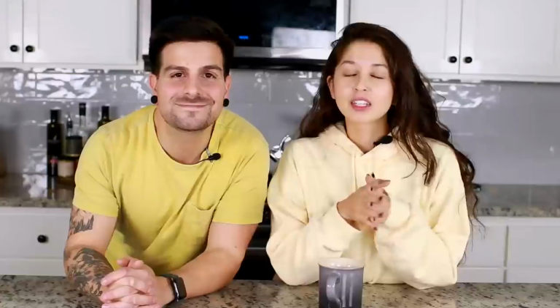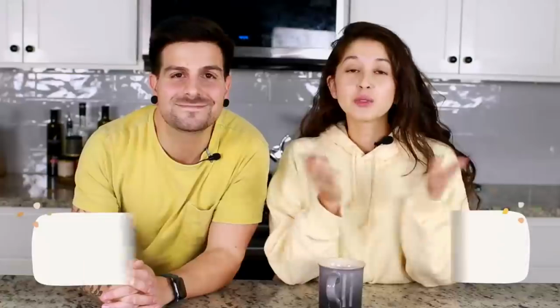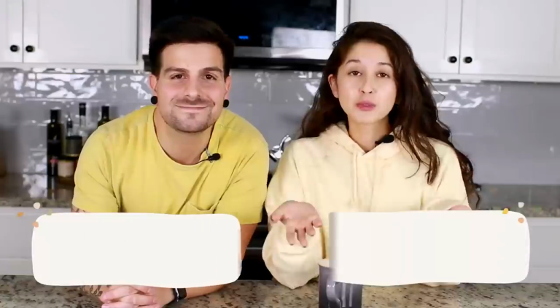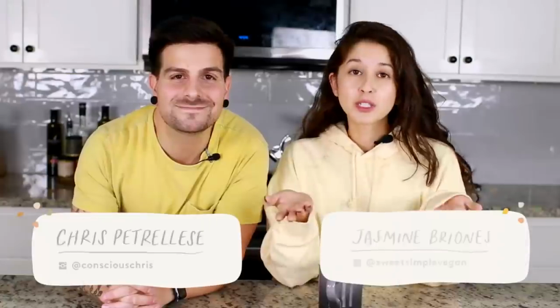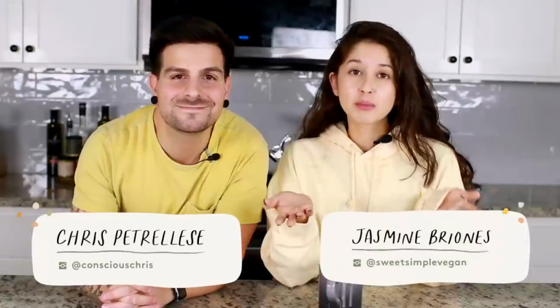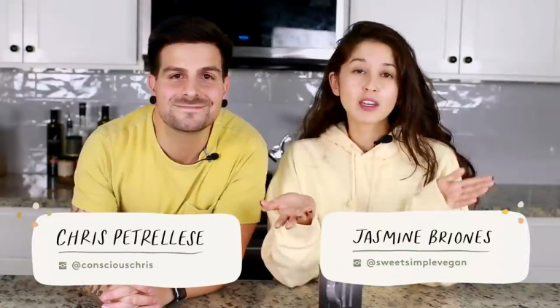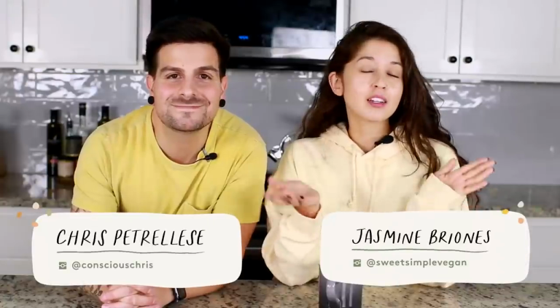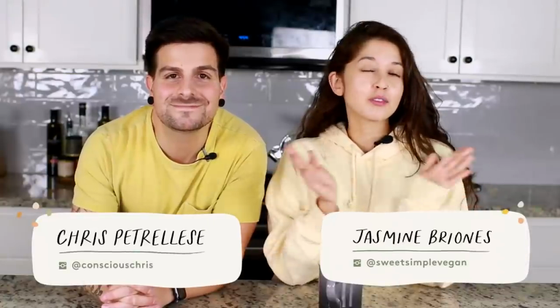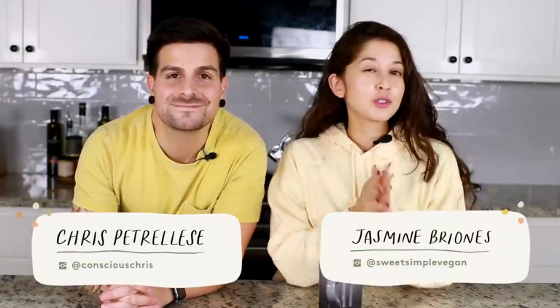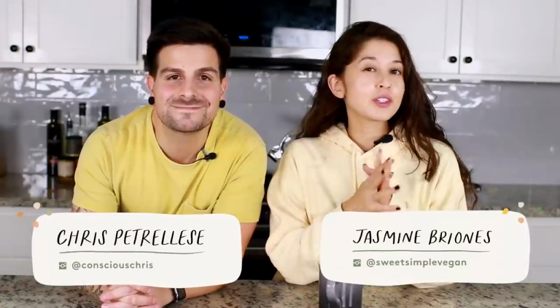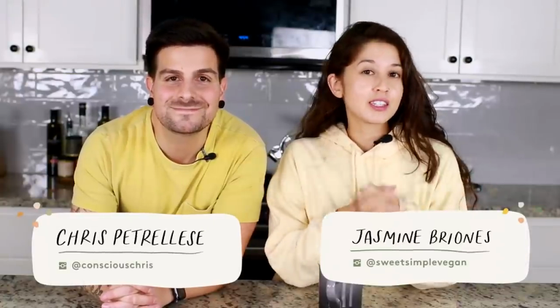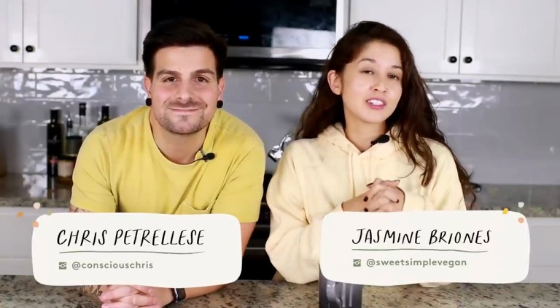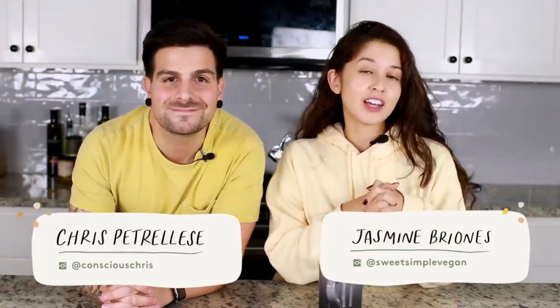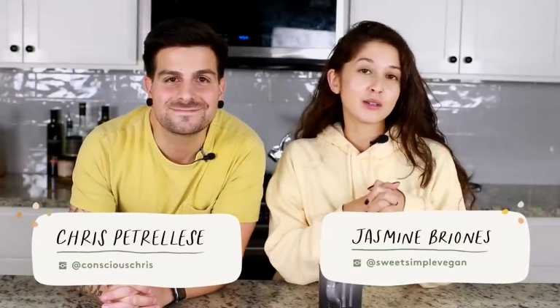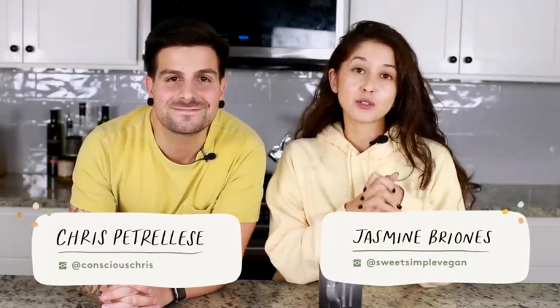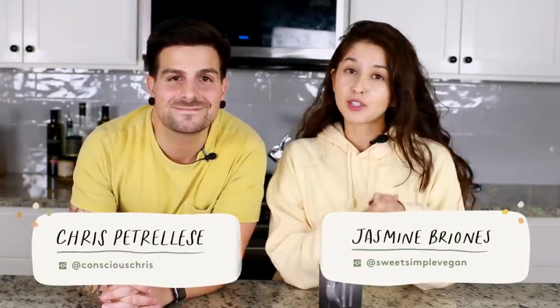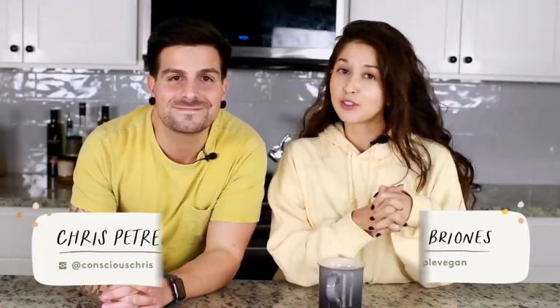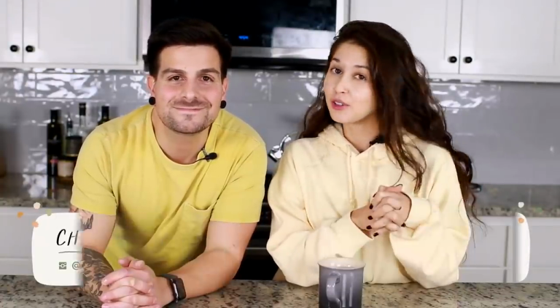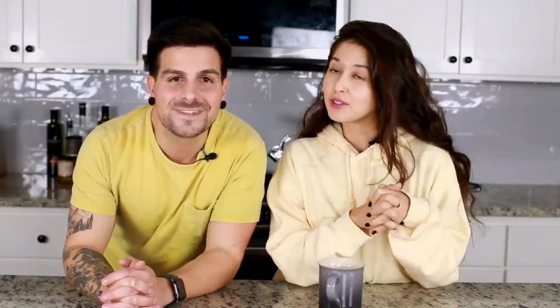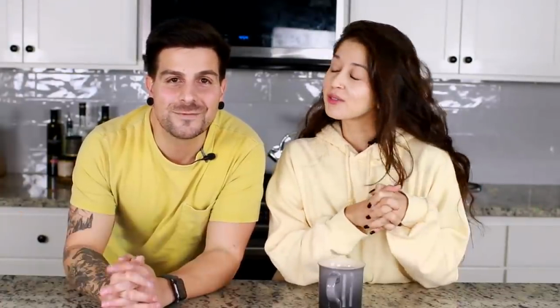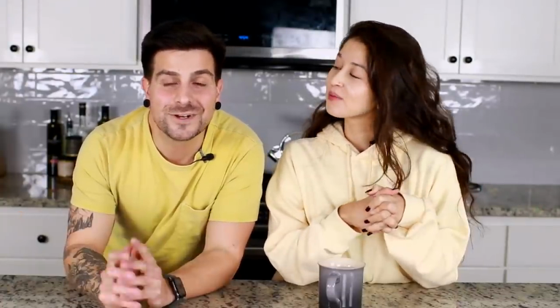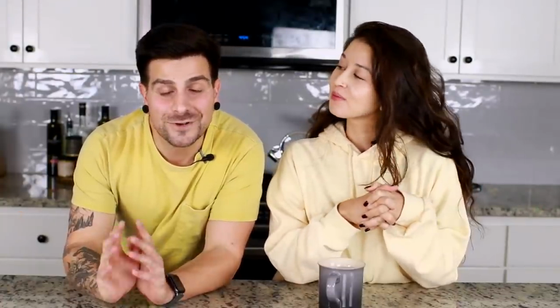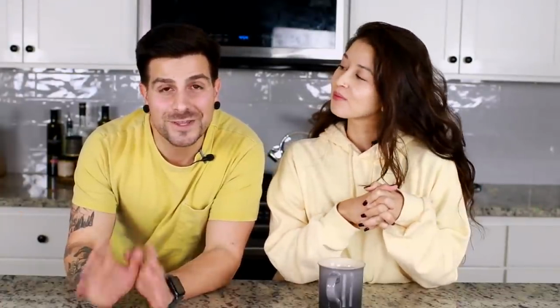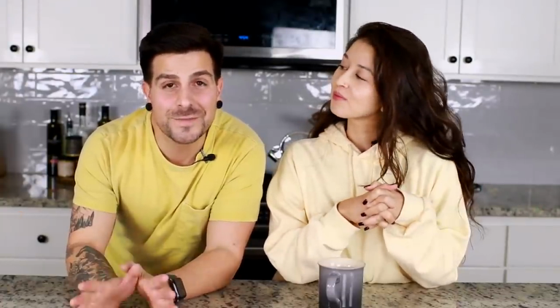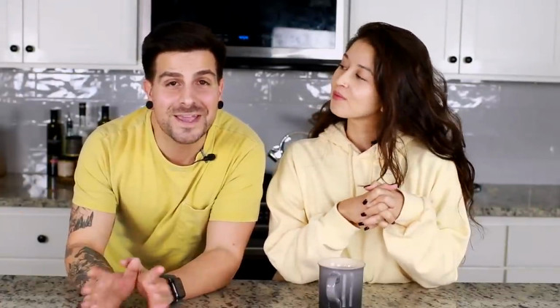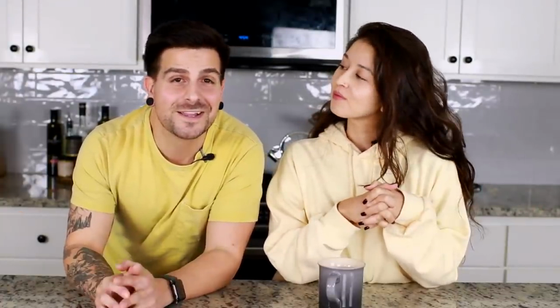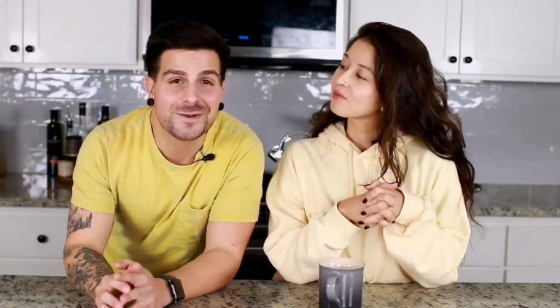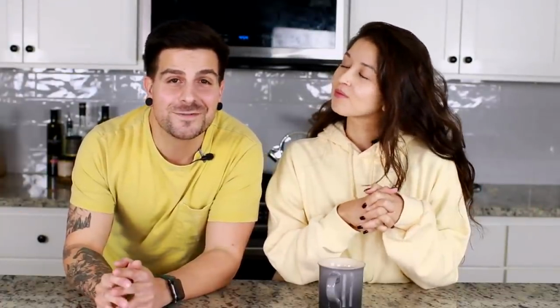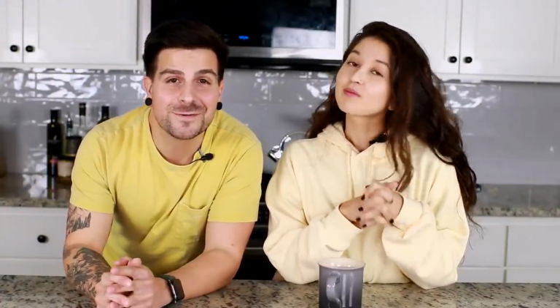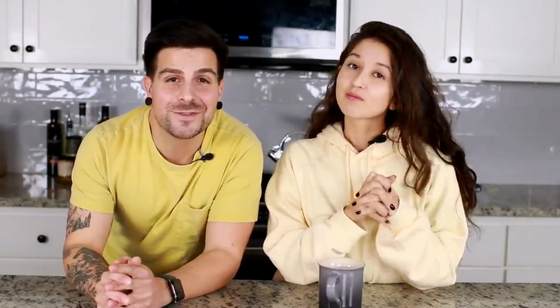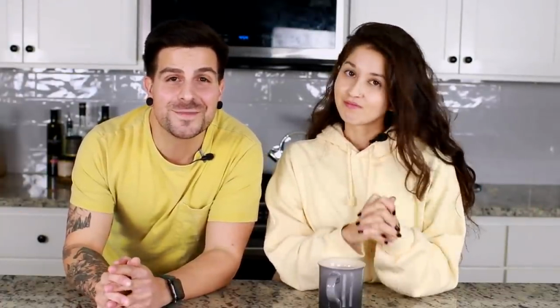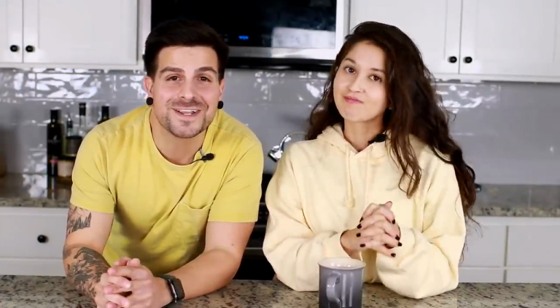We just picked up a ton of new and seasonal items at Trader Joe's and we're going to try them and let you know if they're worth your money.